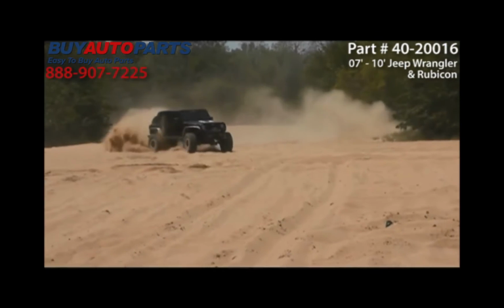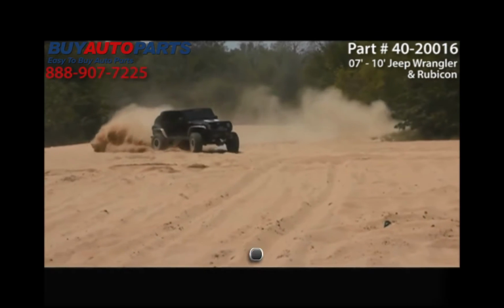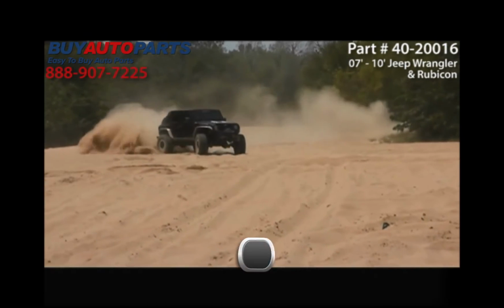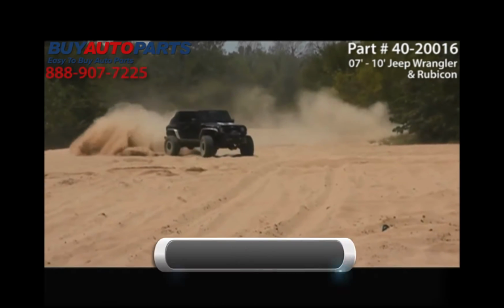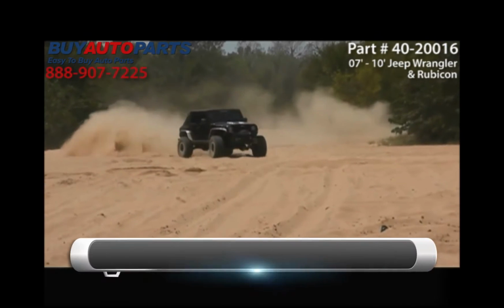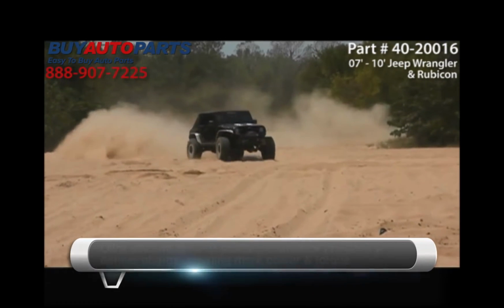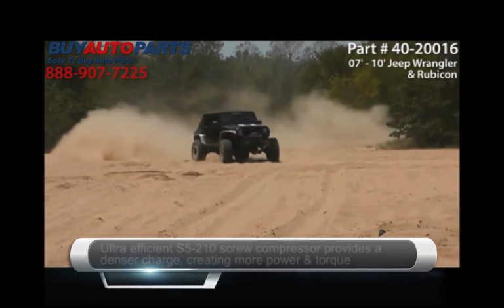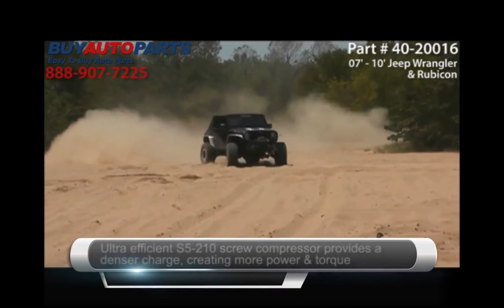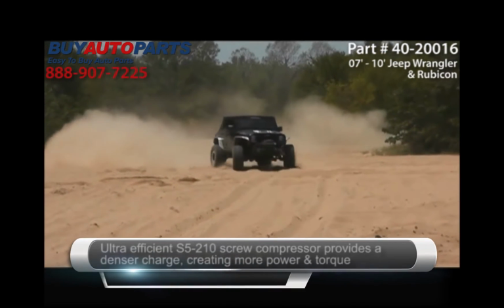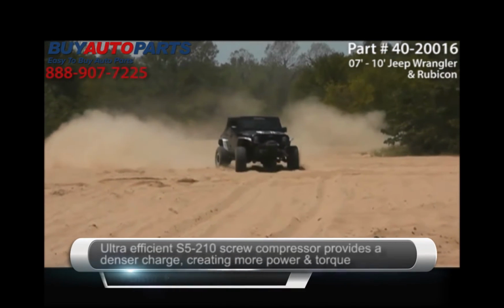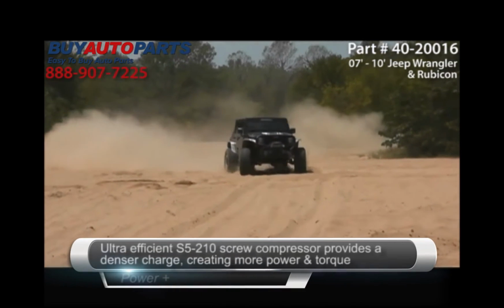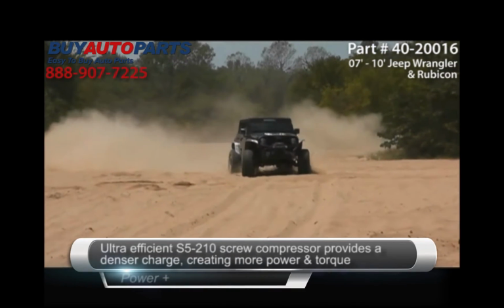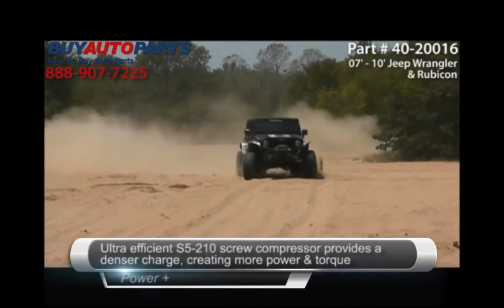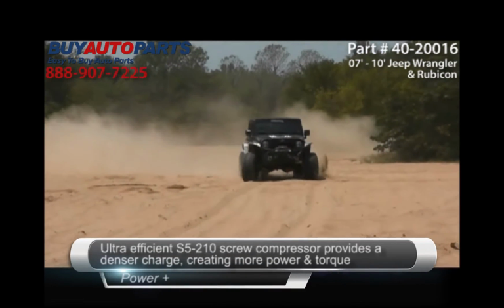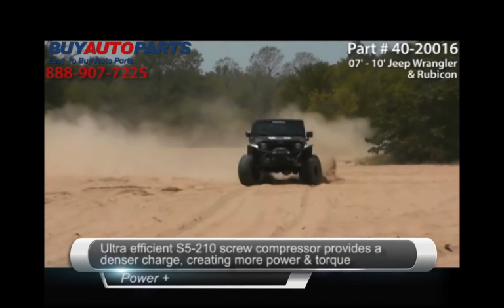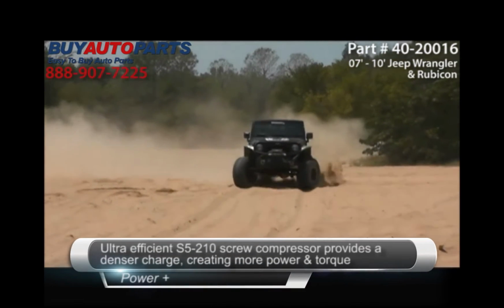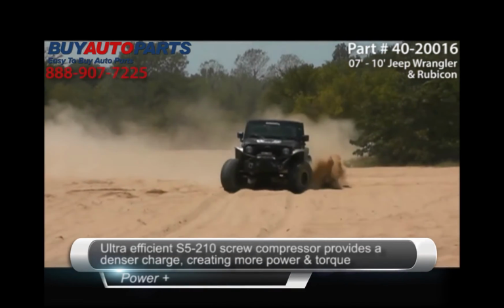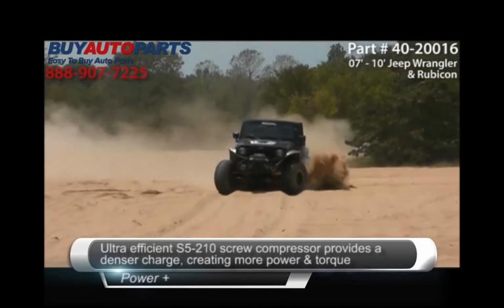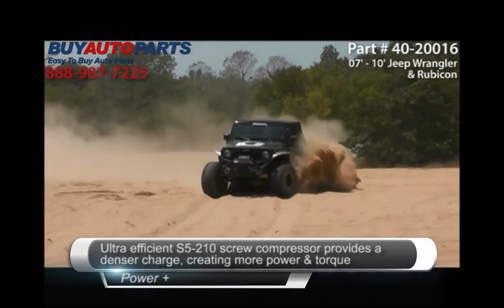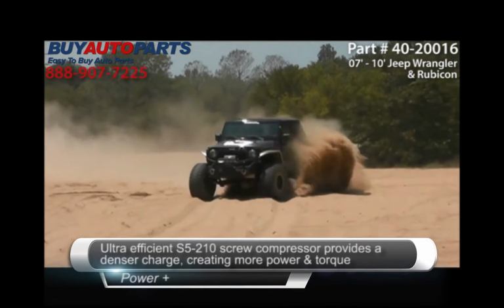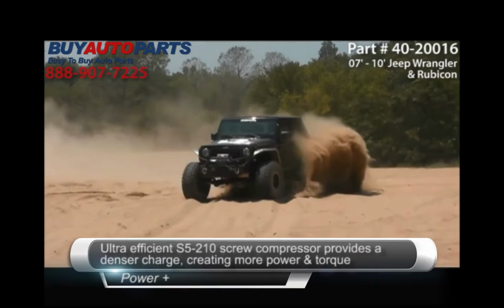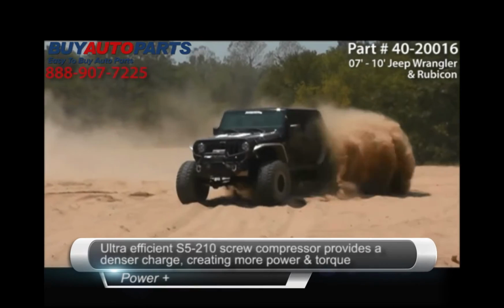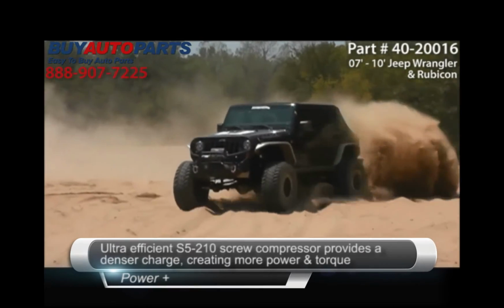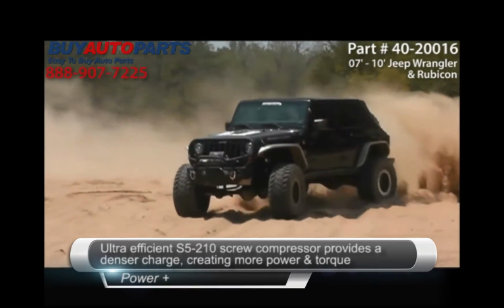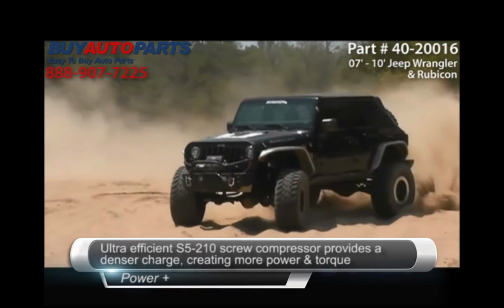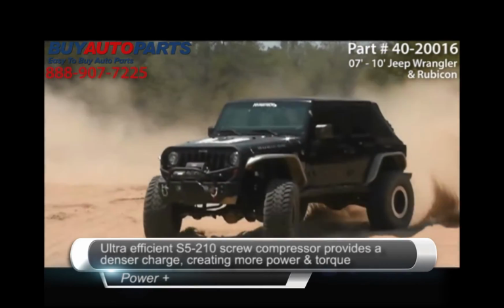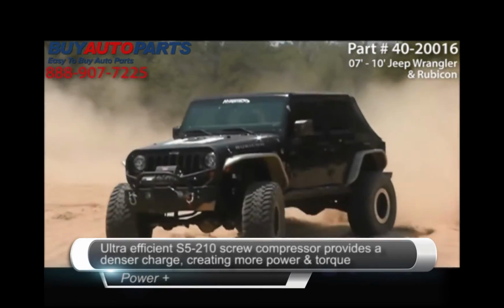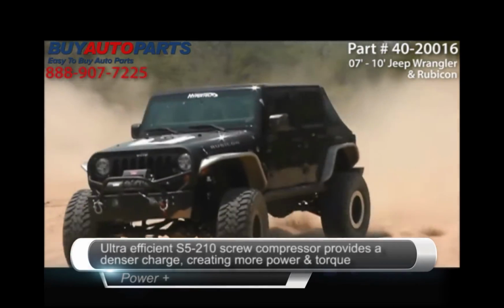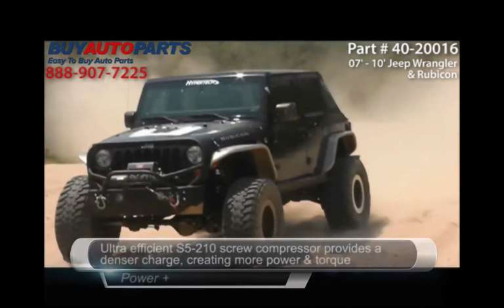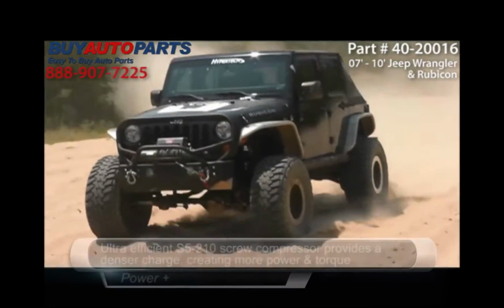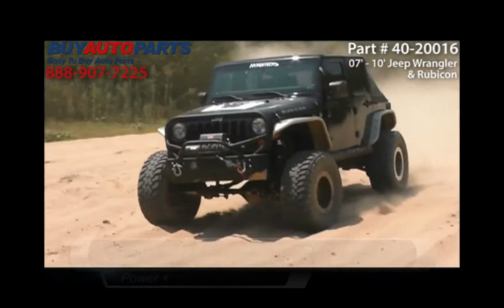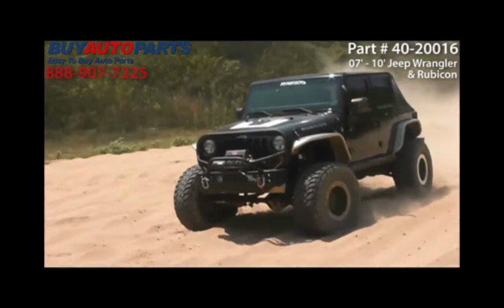Ultra efficient S5-210 screw compressor provides a denser charge, creating more power and torque.